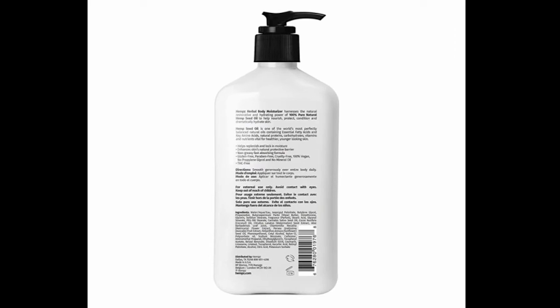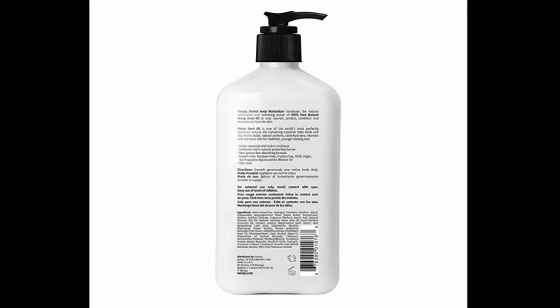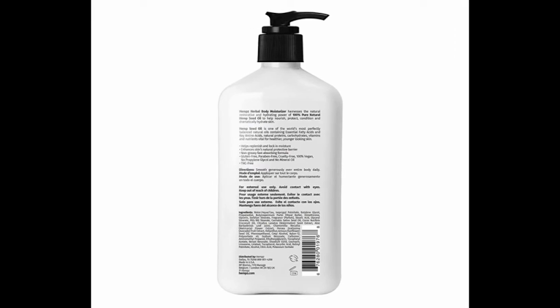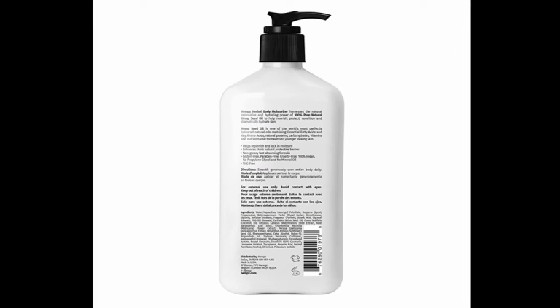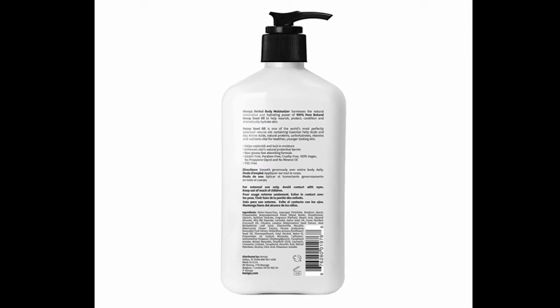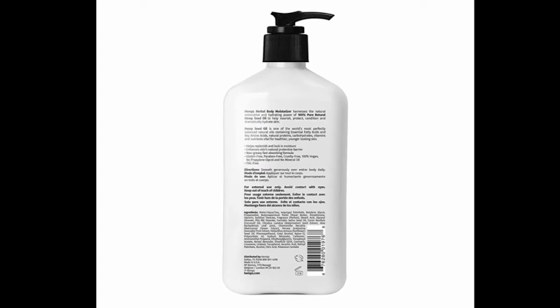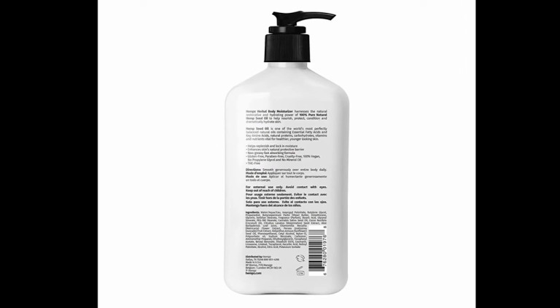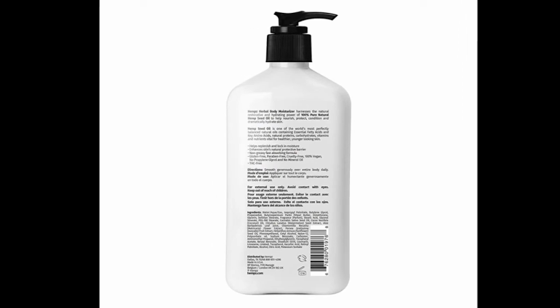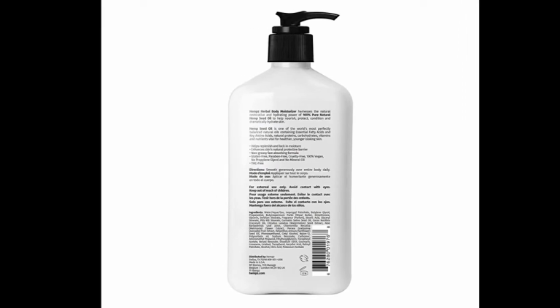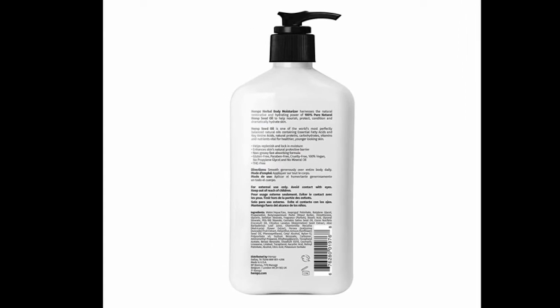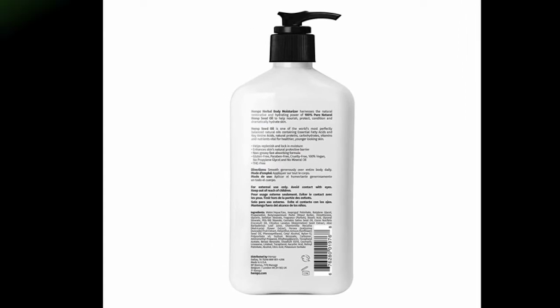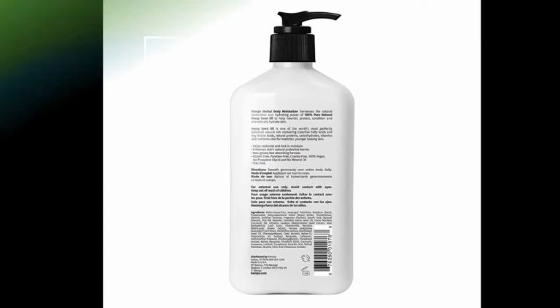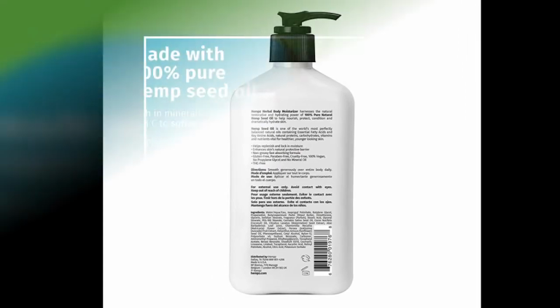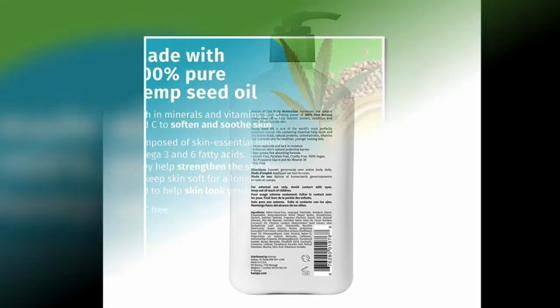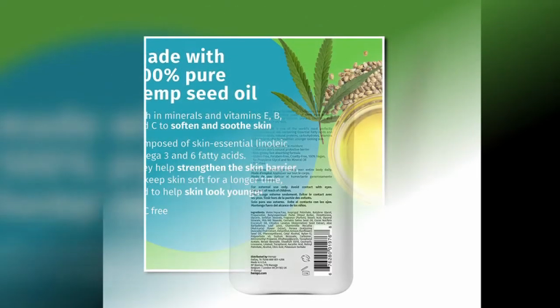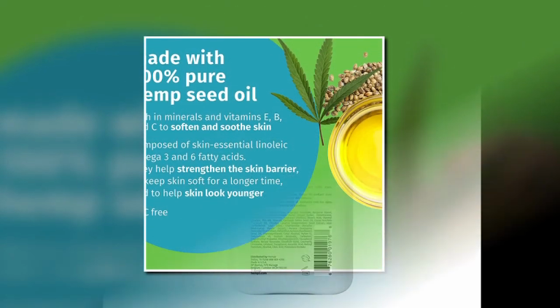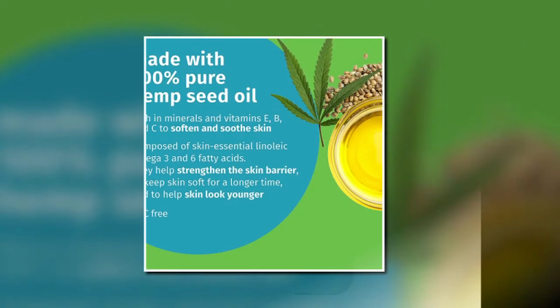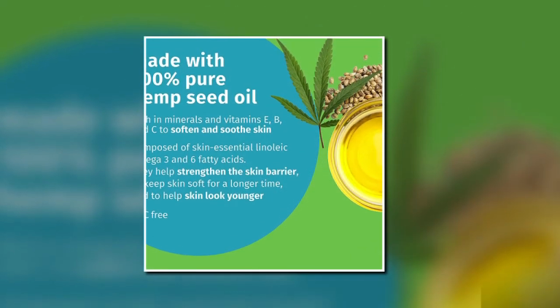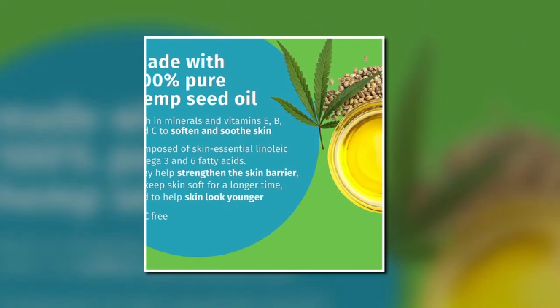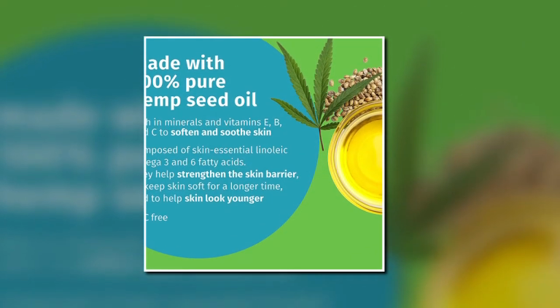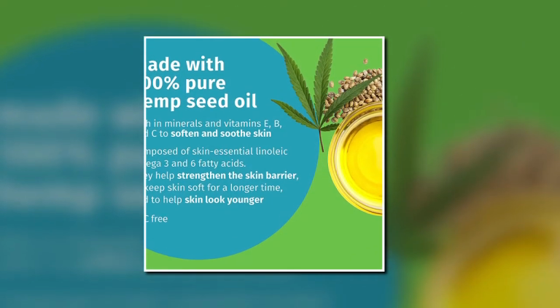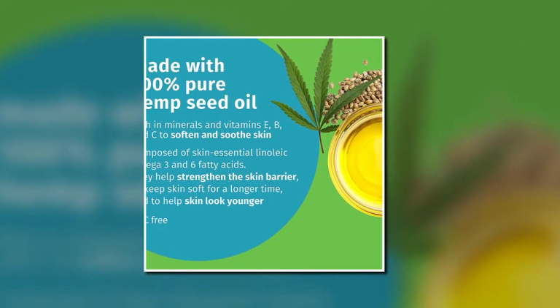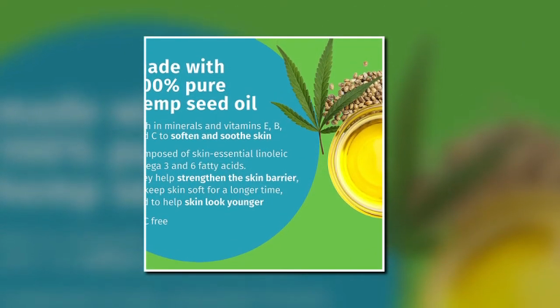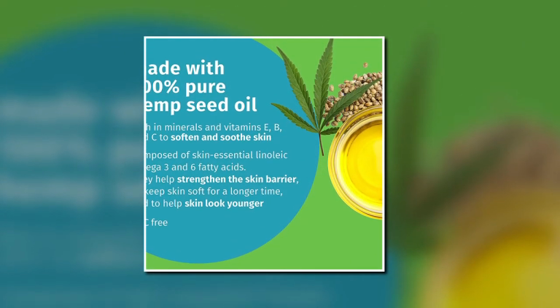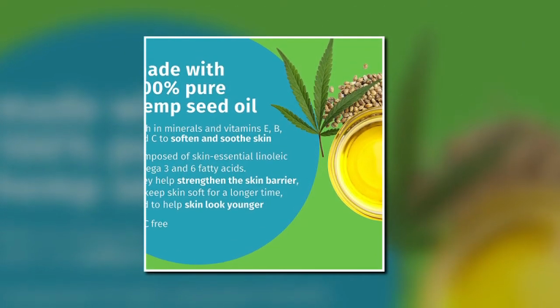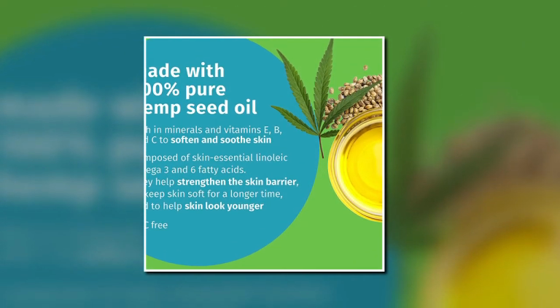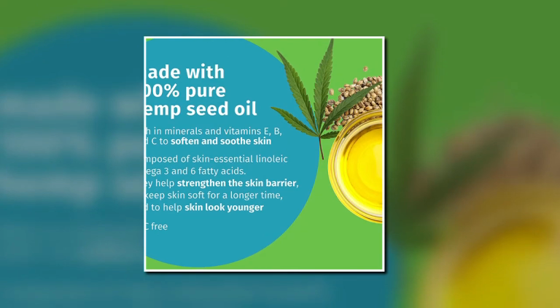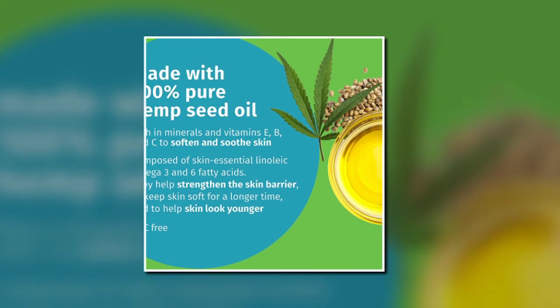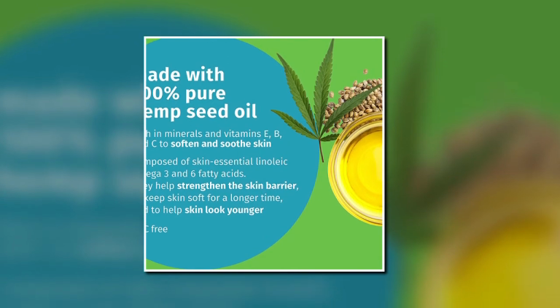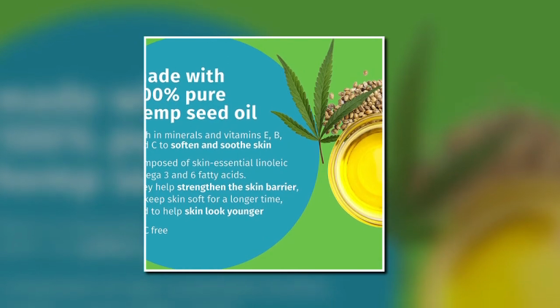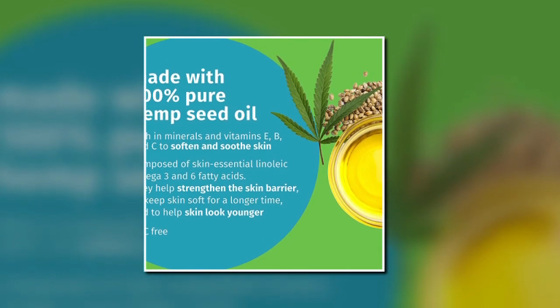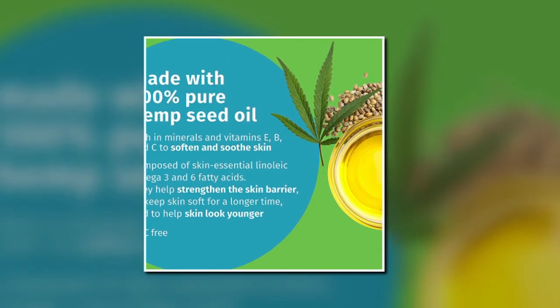Moisturizer is 100% vegan and paraben, gluten and THC-free, for a replenishing daily lotion.